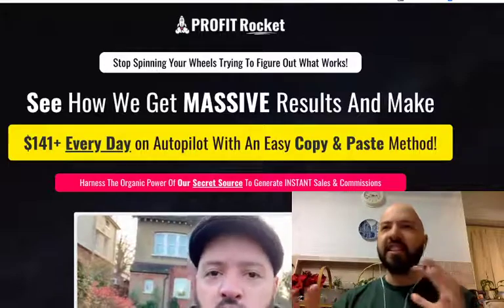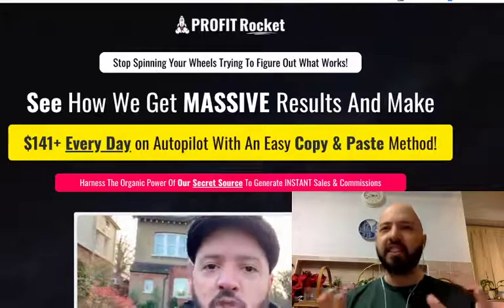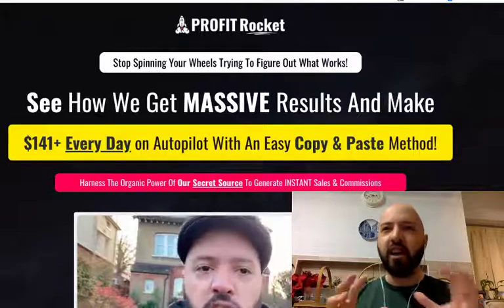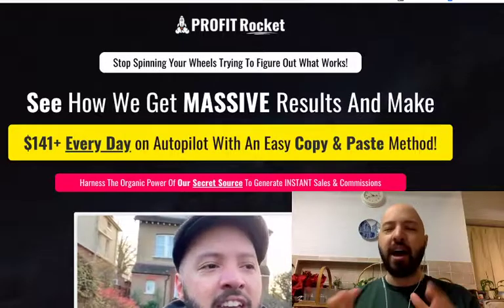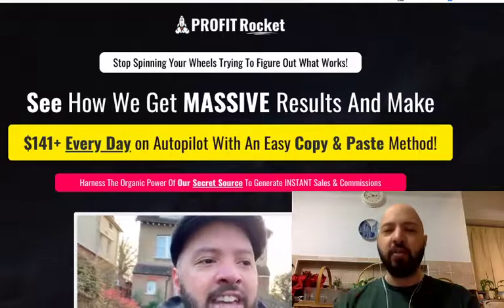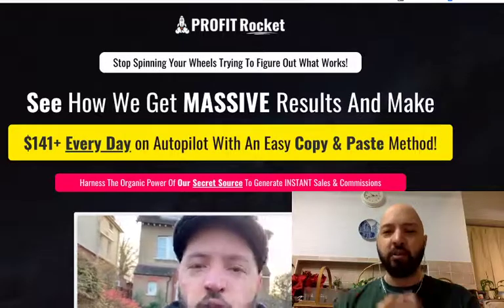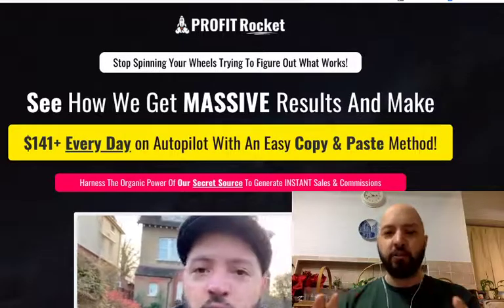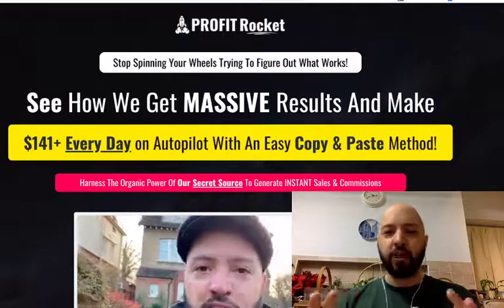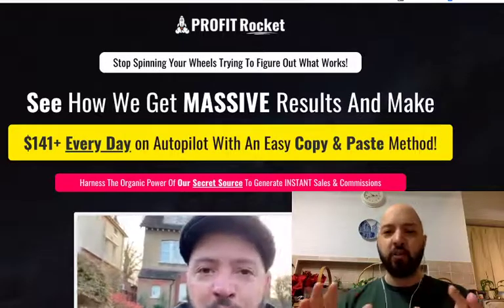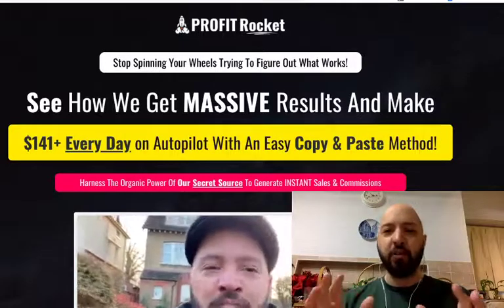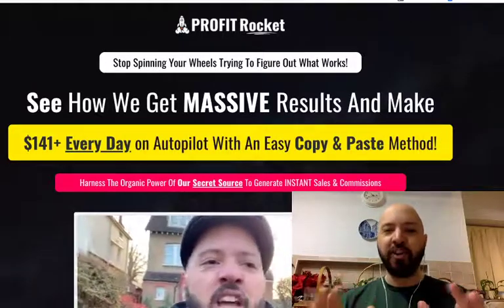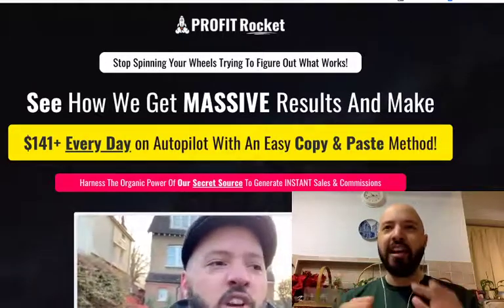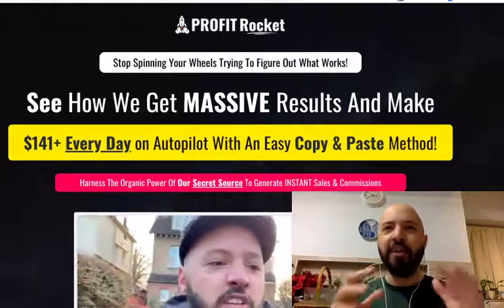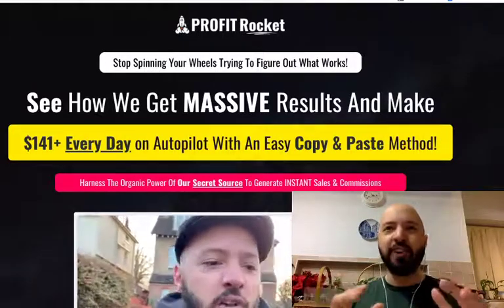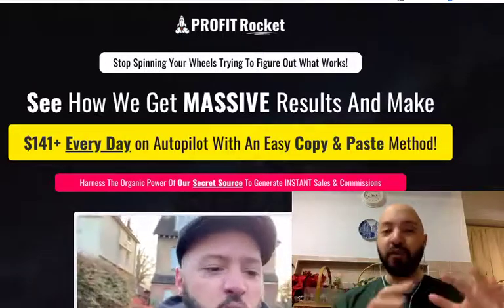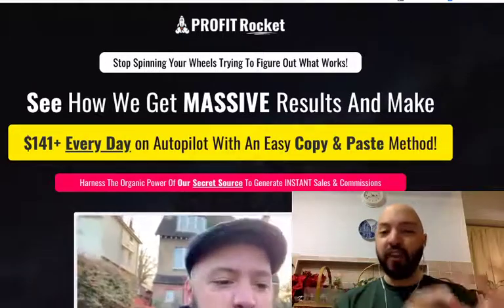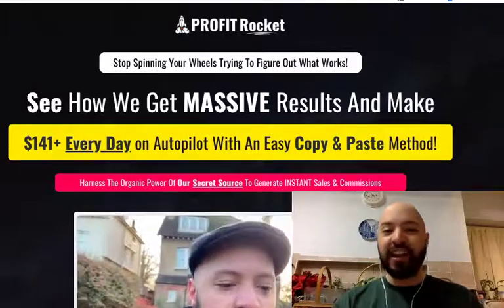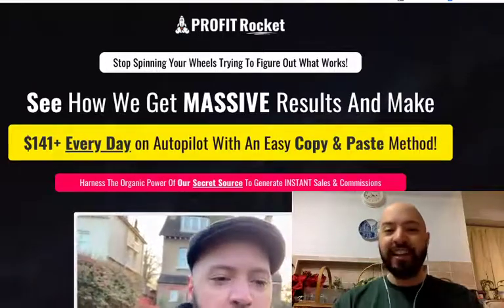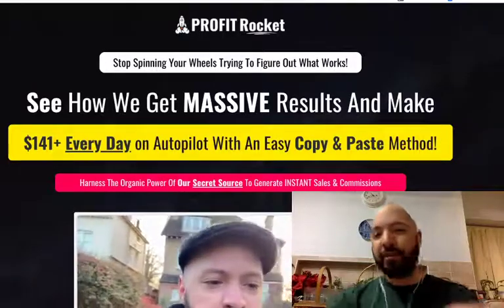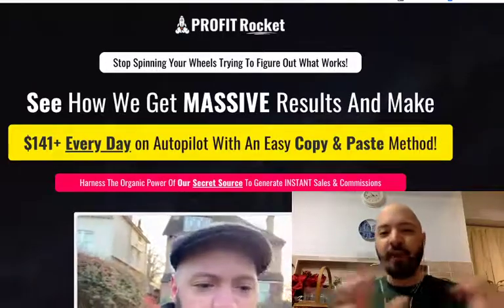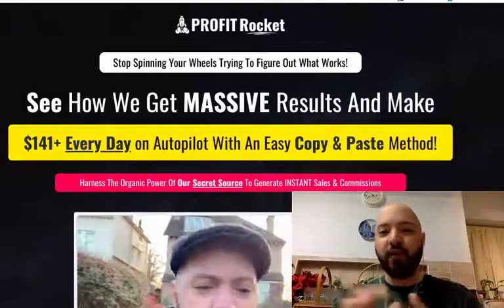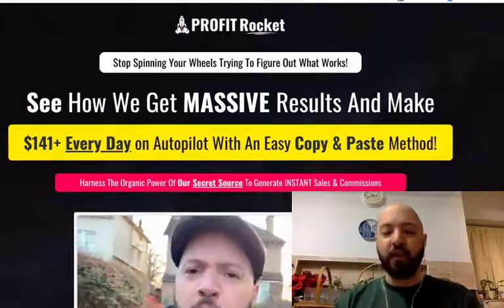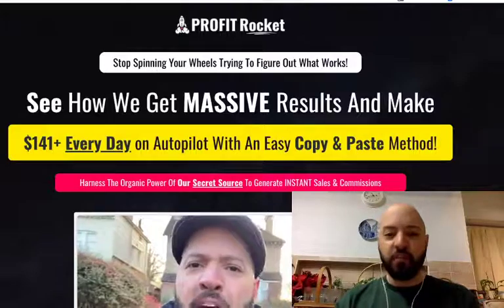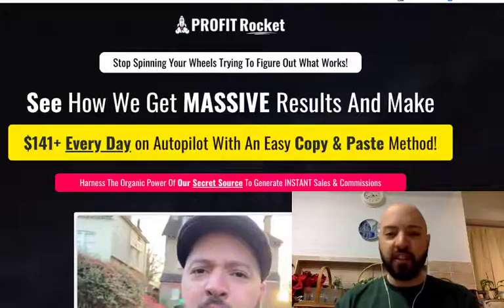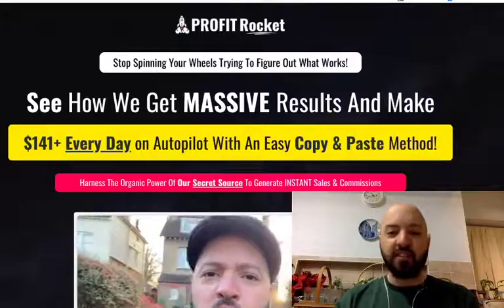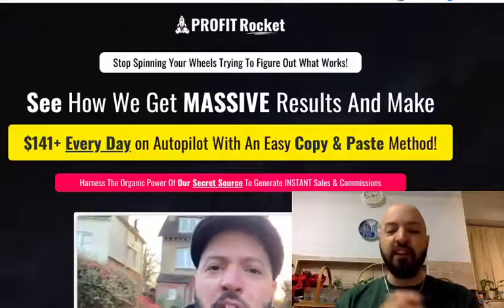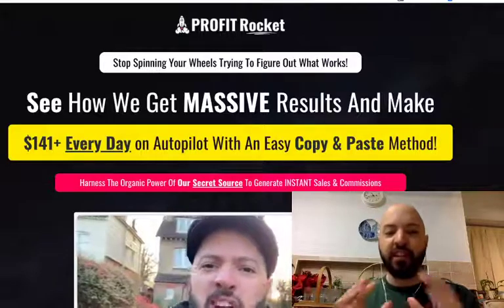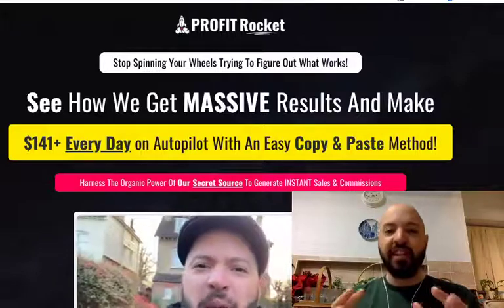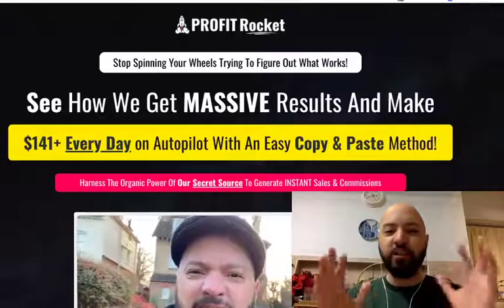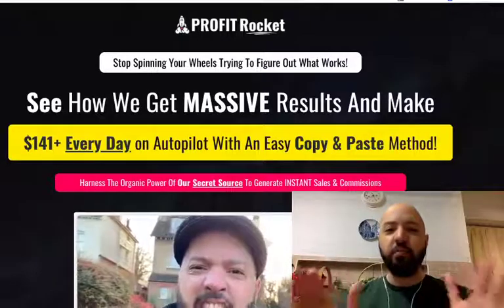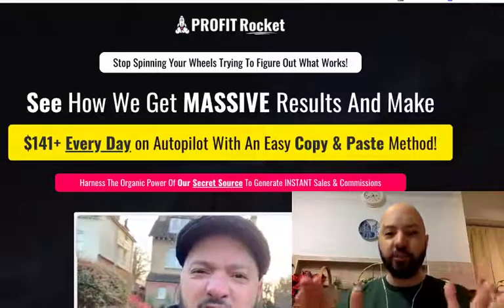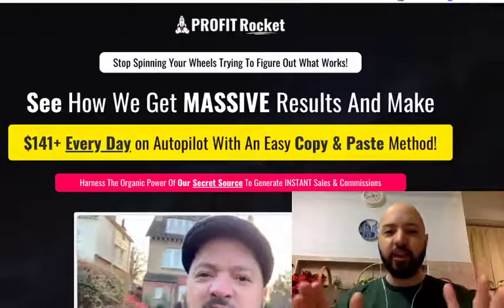There's another guy, Mohamed, who's a Shopify store owner. It was failing. Now he makes four-figure profits very easily, all with Profit Rocket.